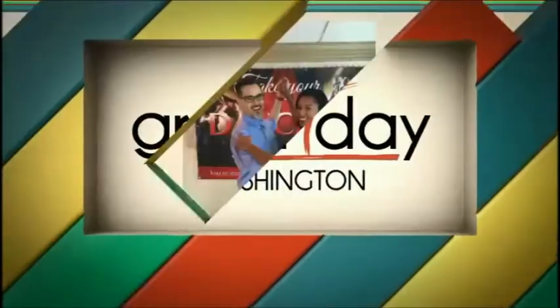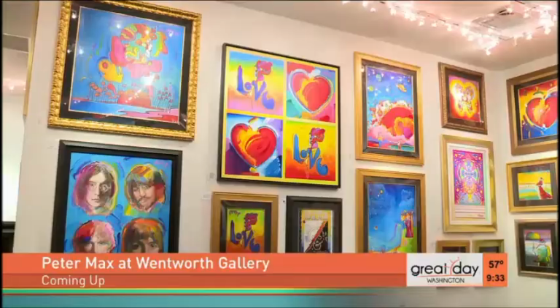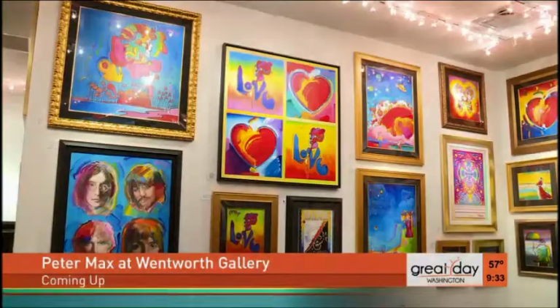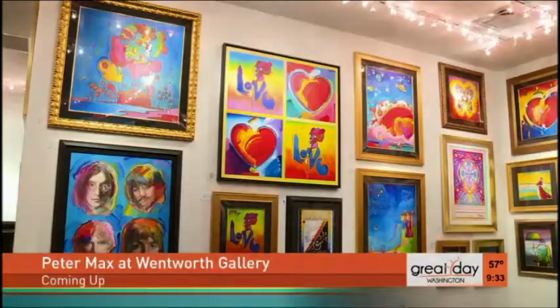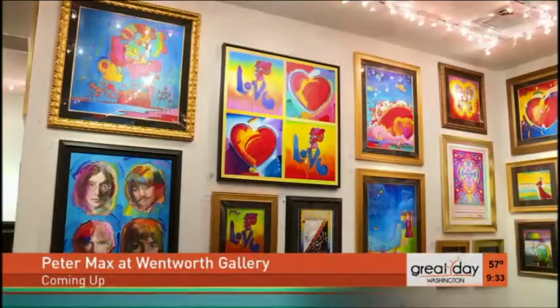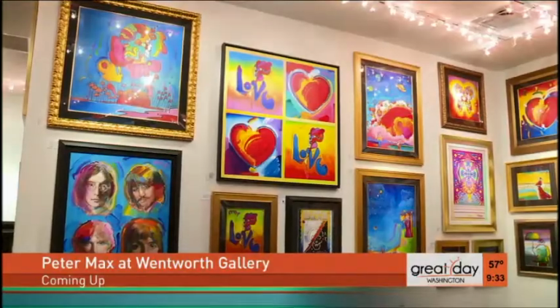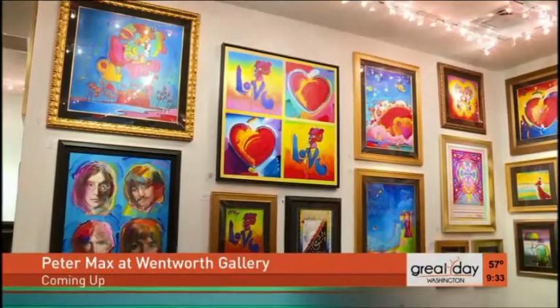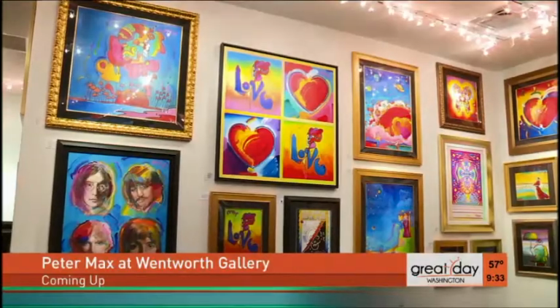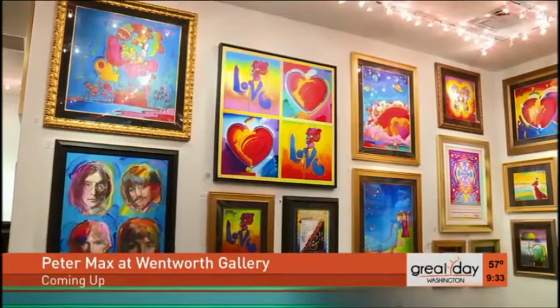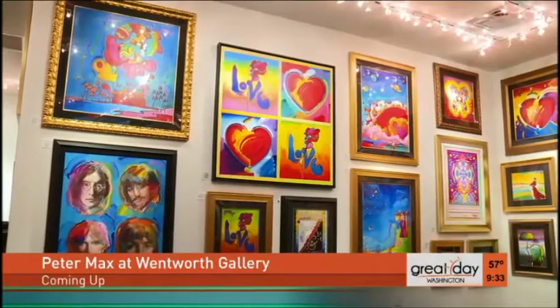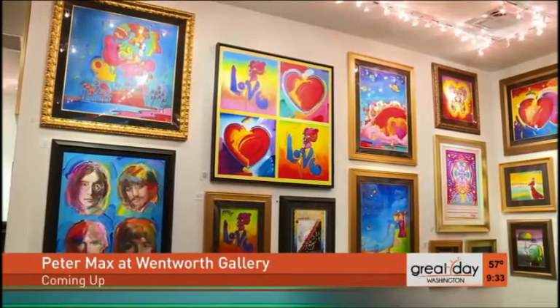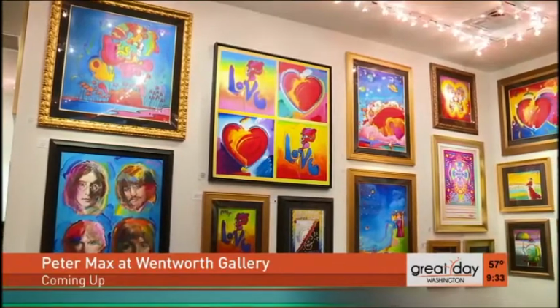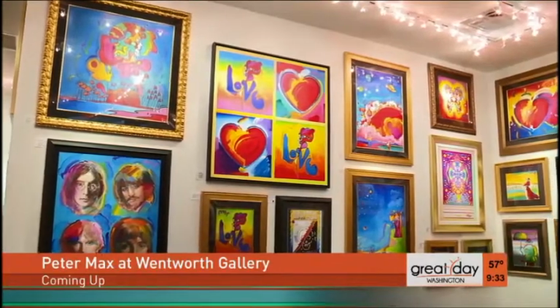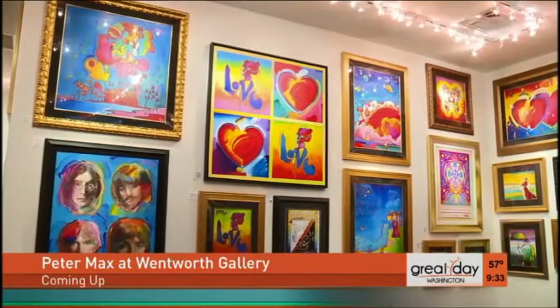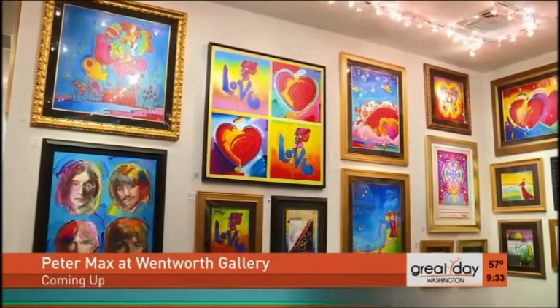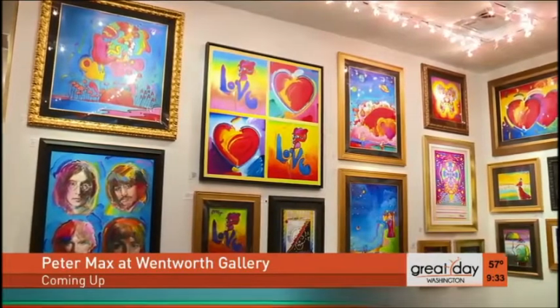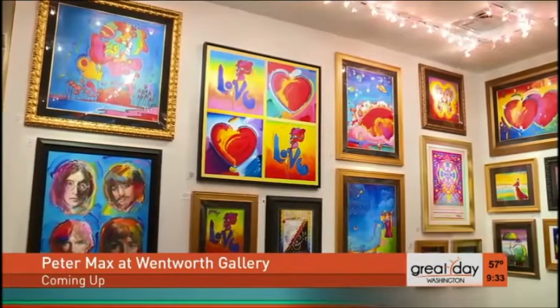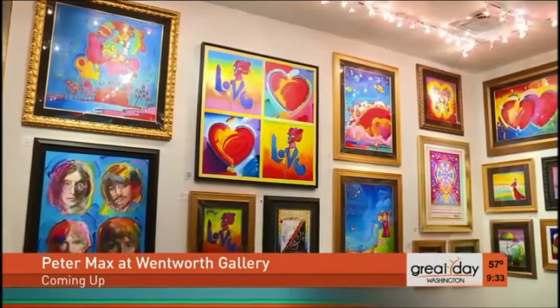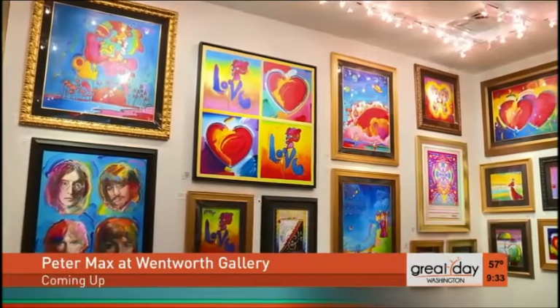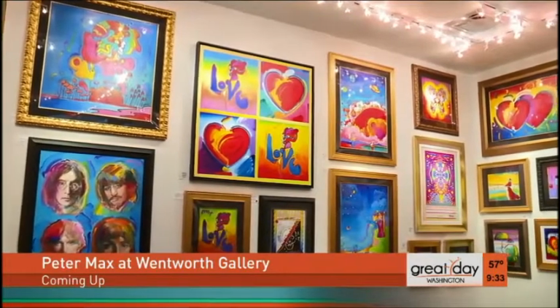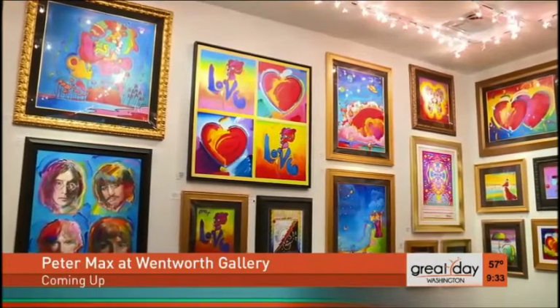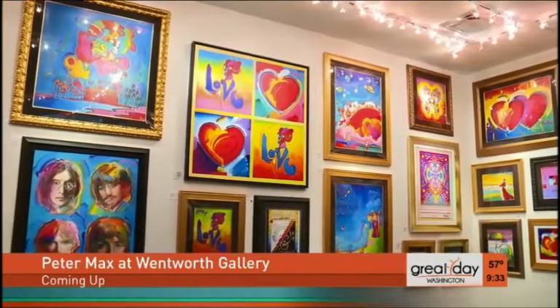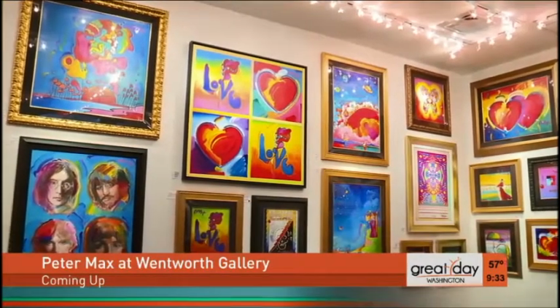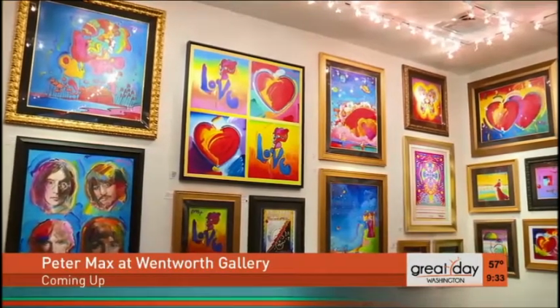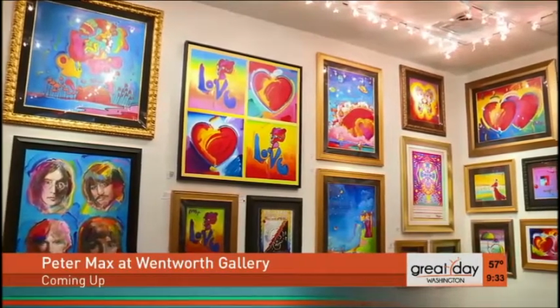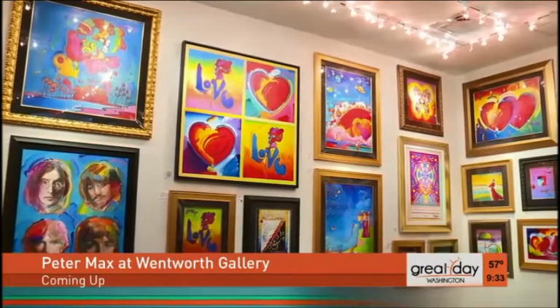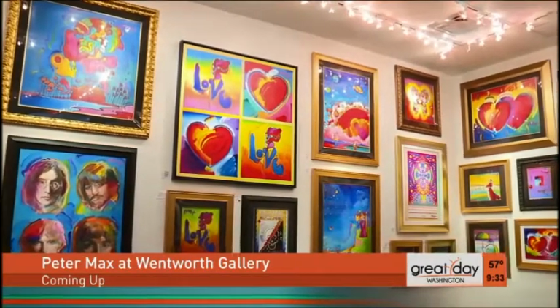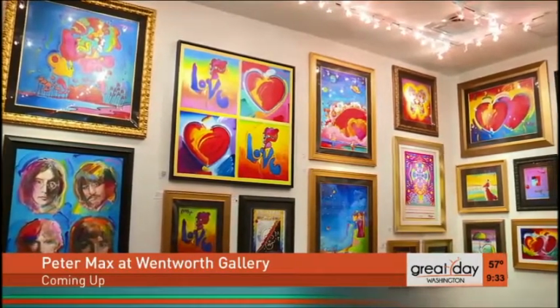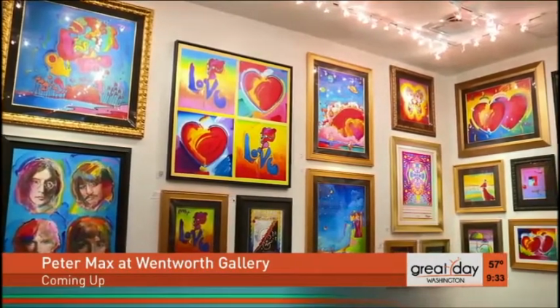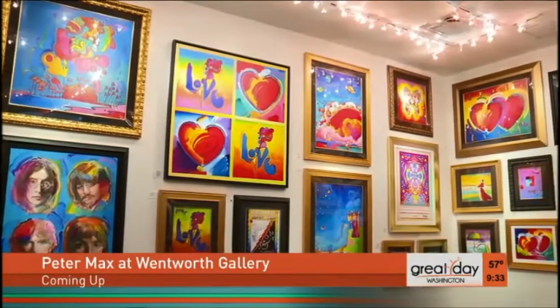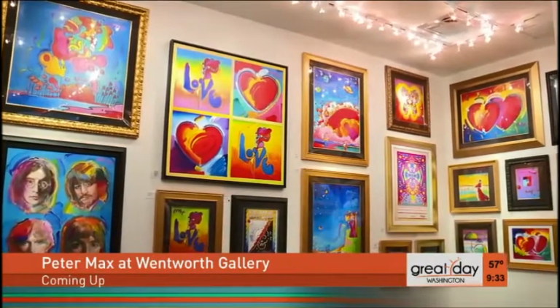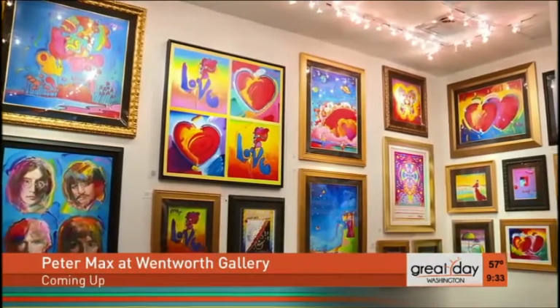Live at the Wentworth Gallery inside Tyson's Galleria, ahead of this weekend's Peter Max Experience.